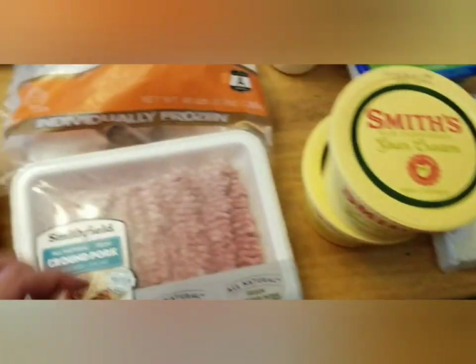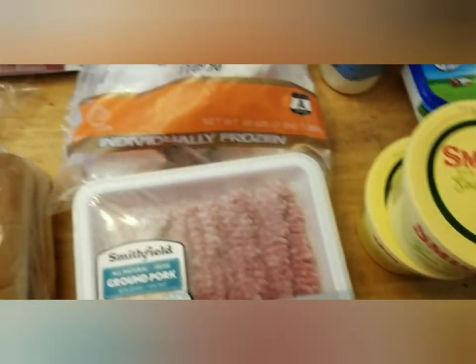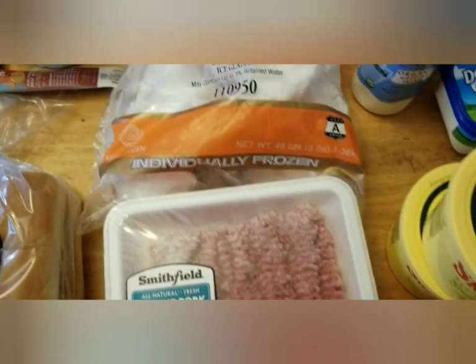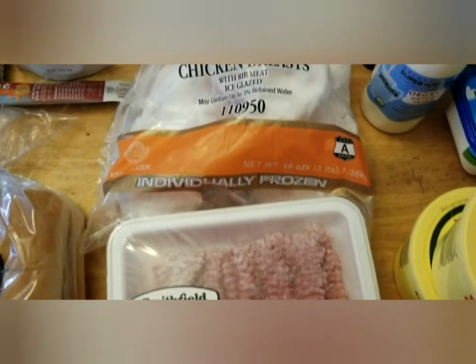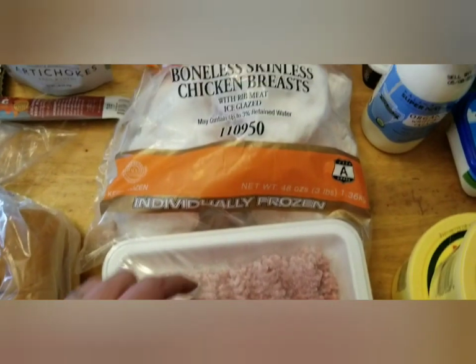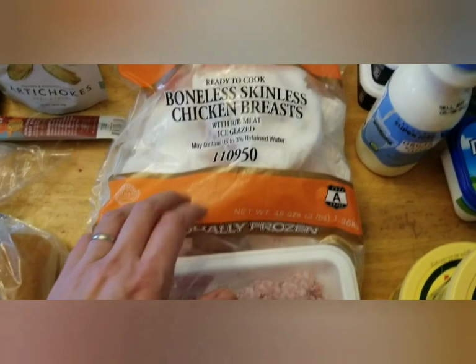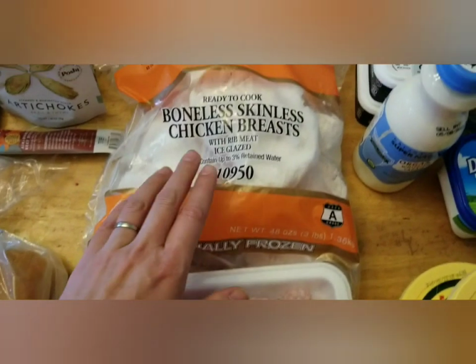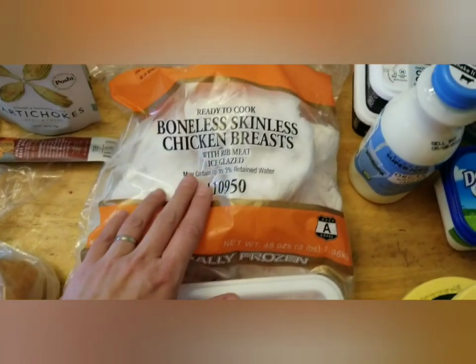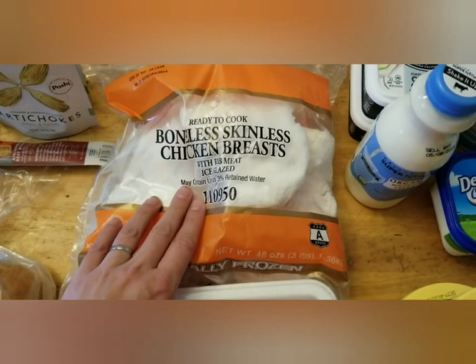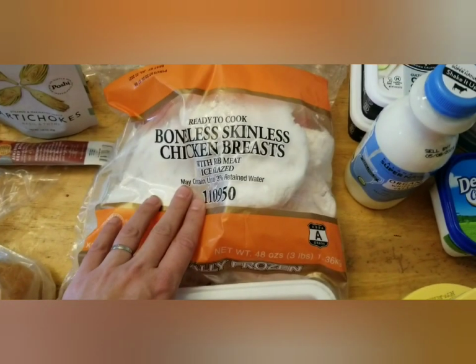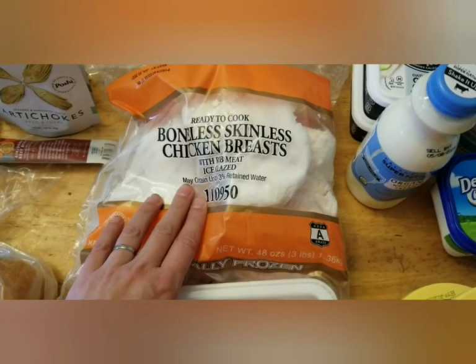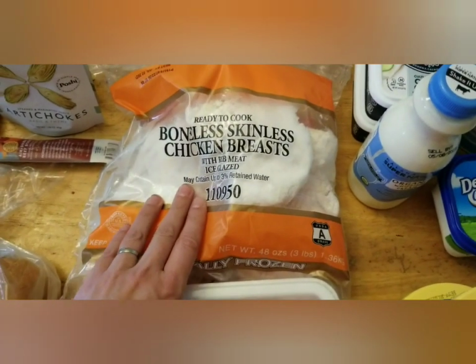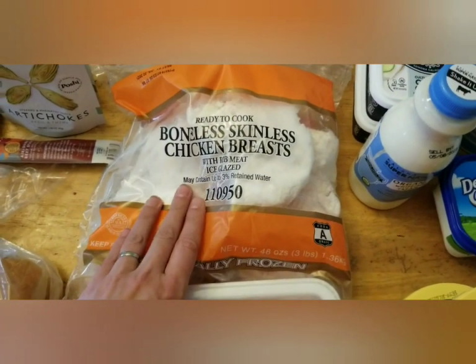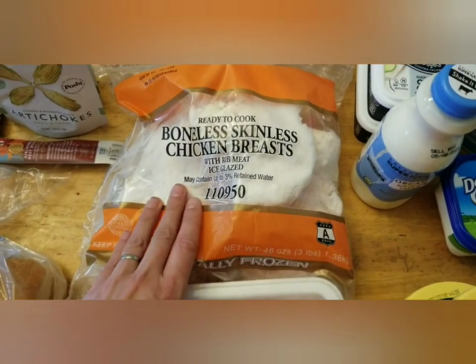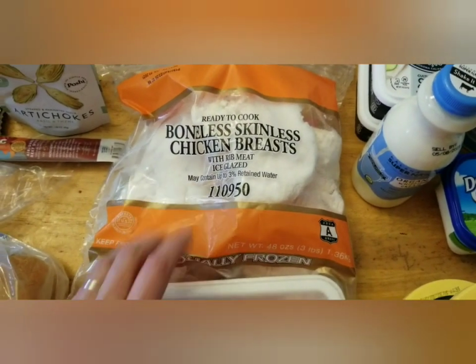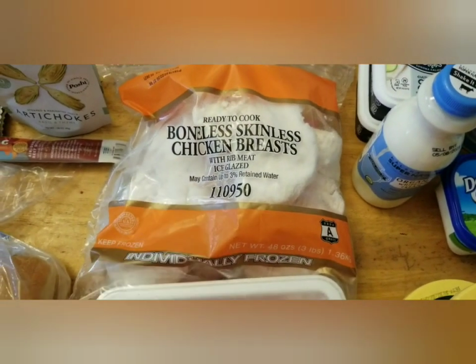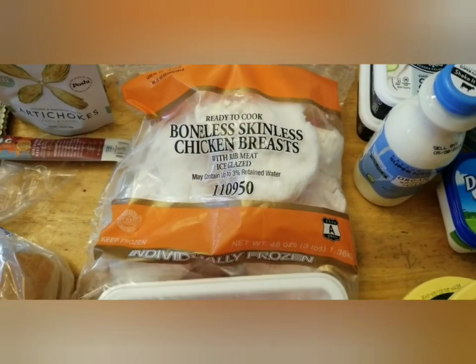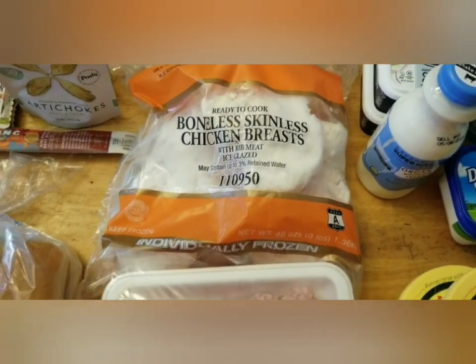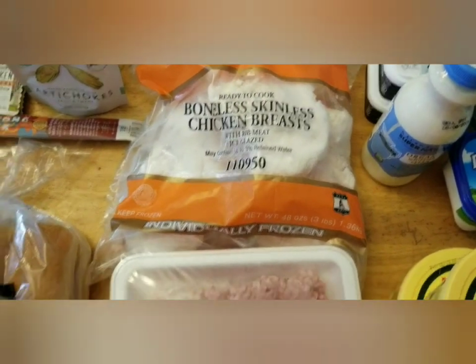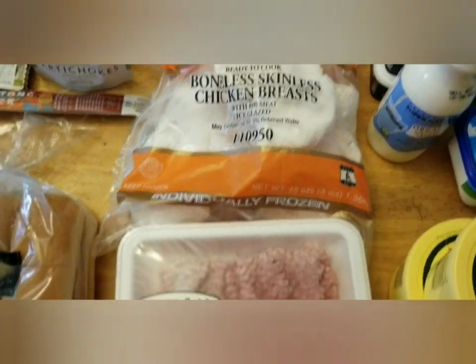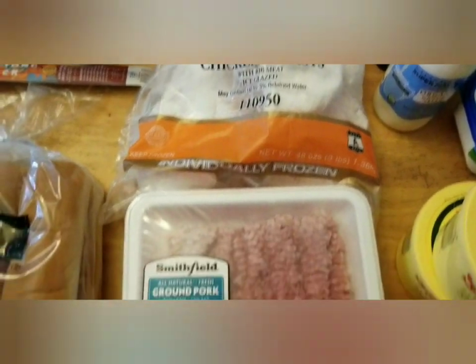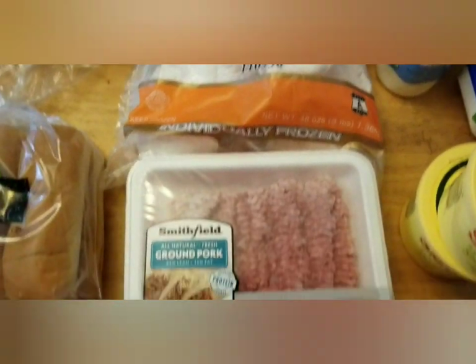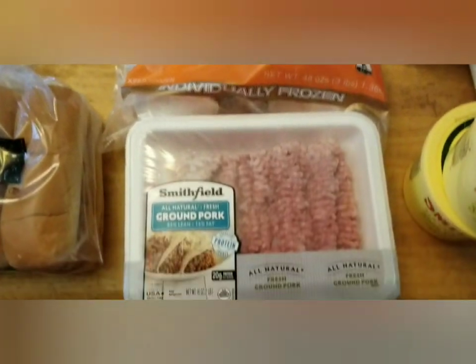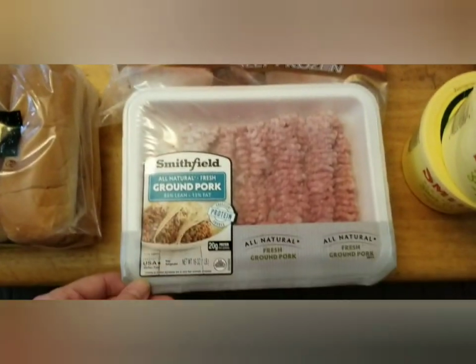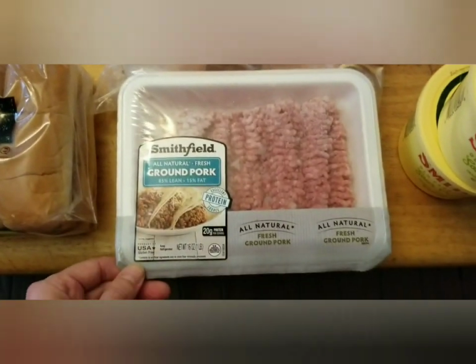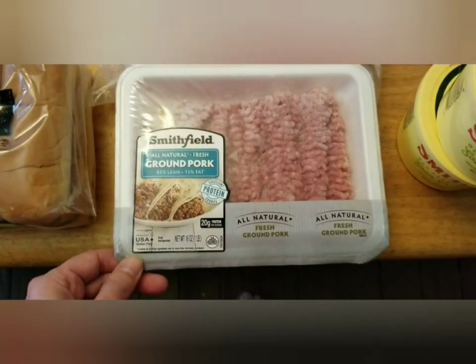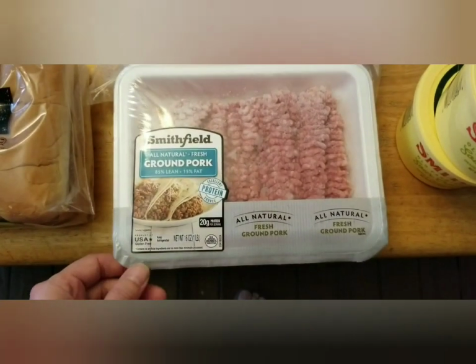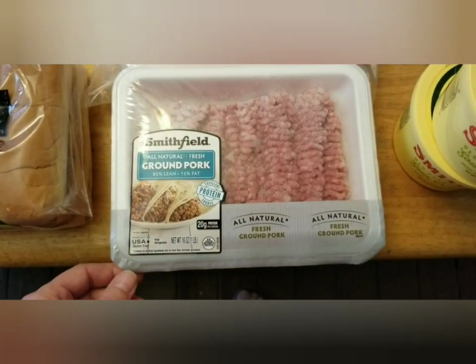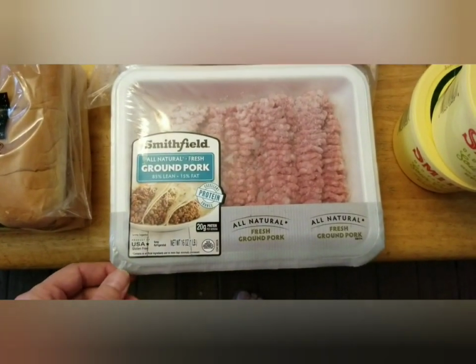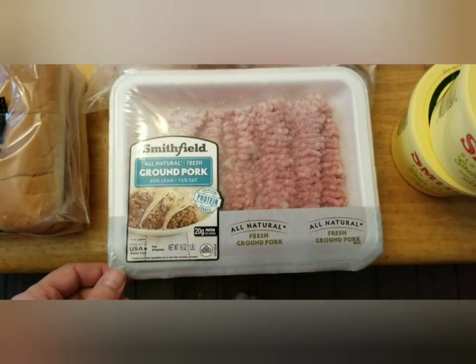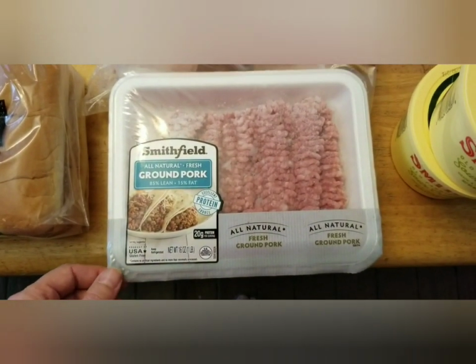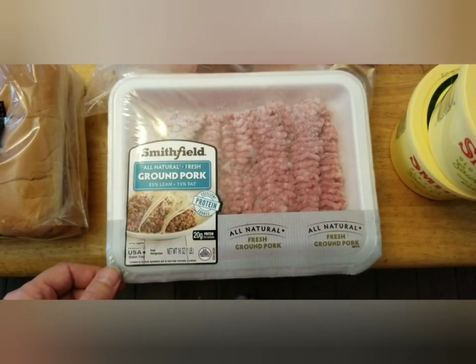A thing of boneless skinless chicken breasts and a thing of ground pork.